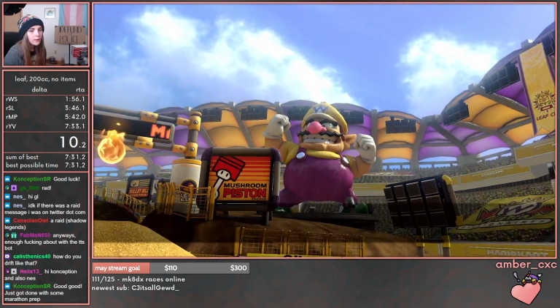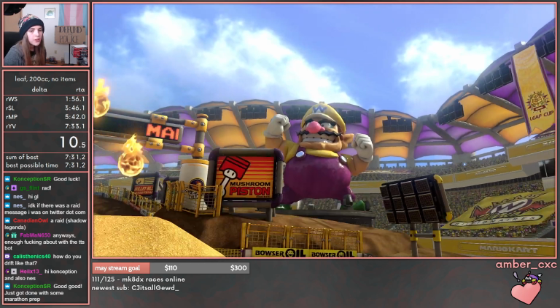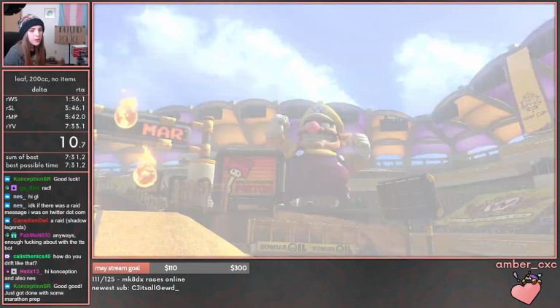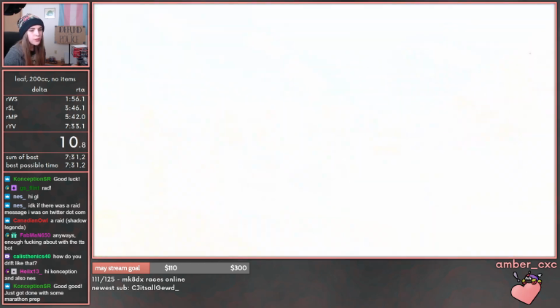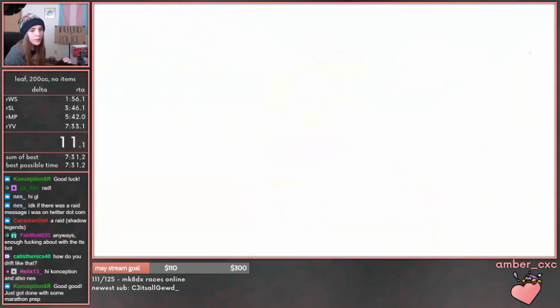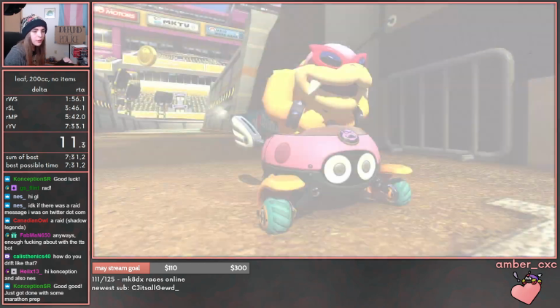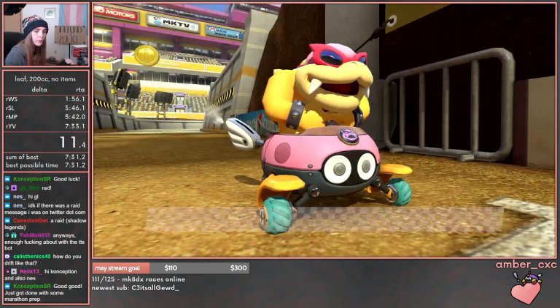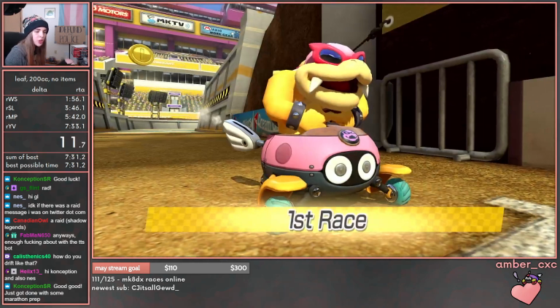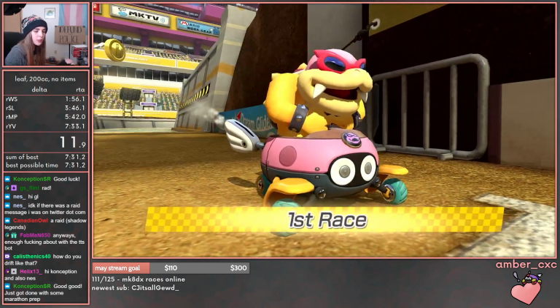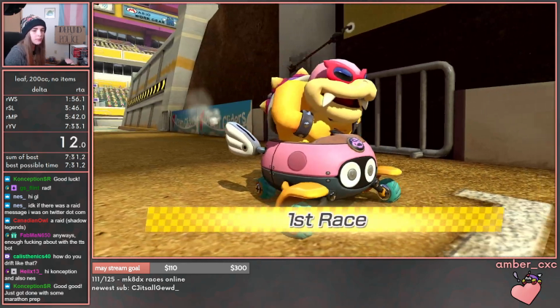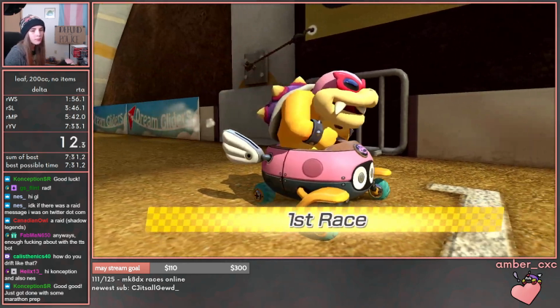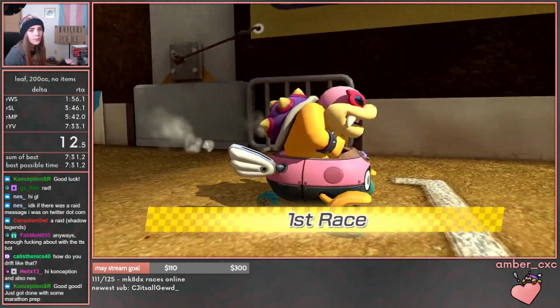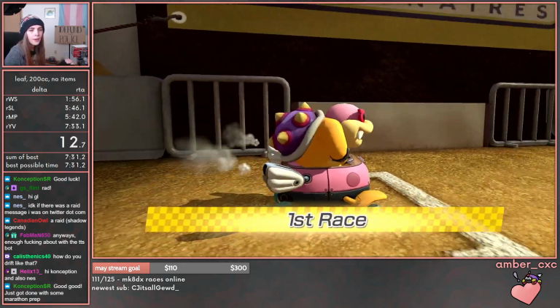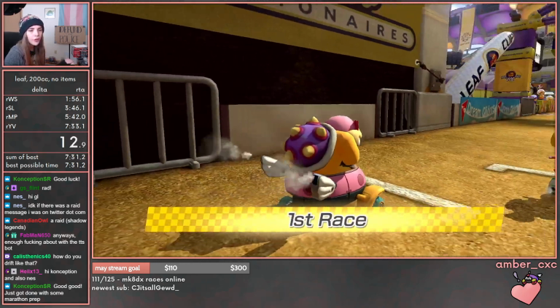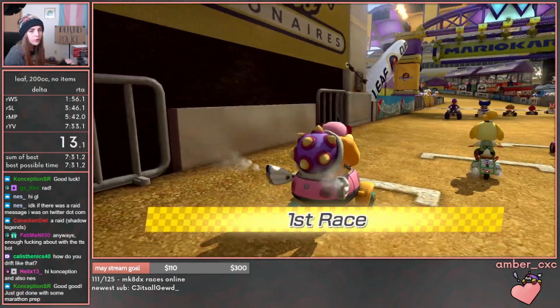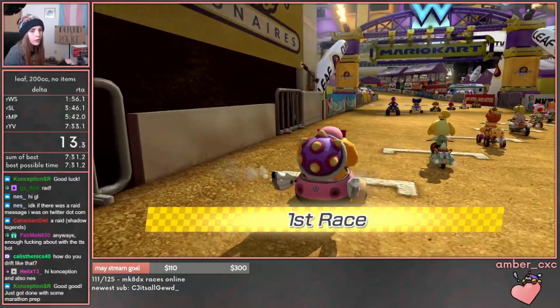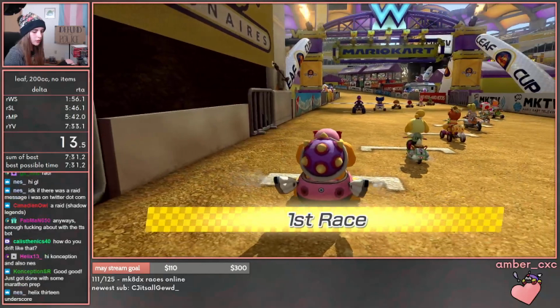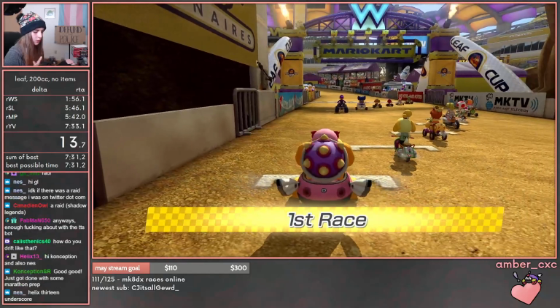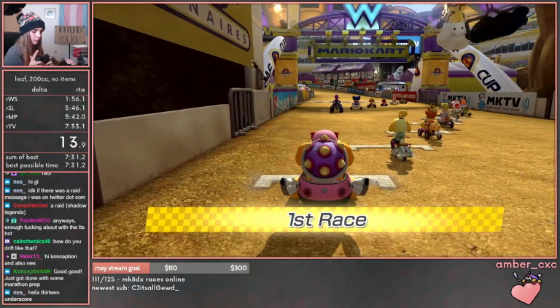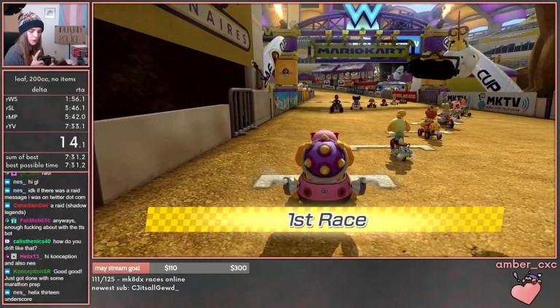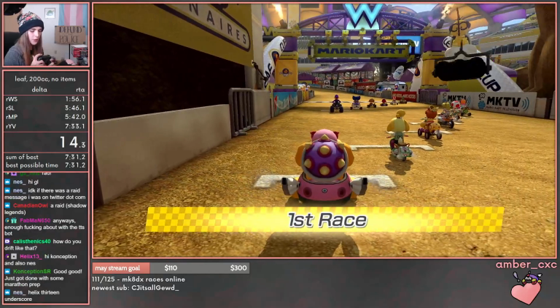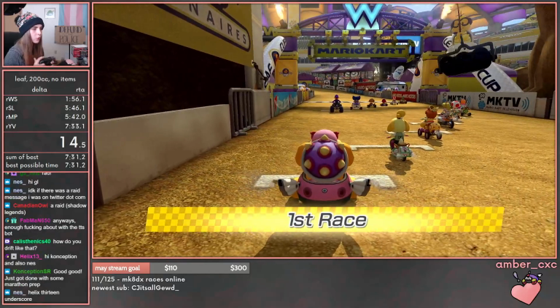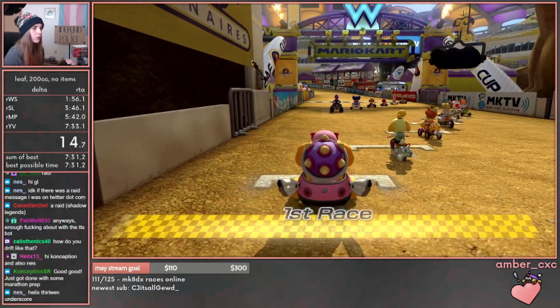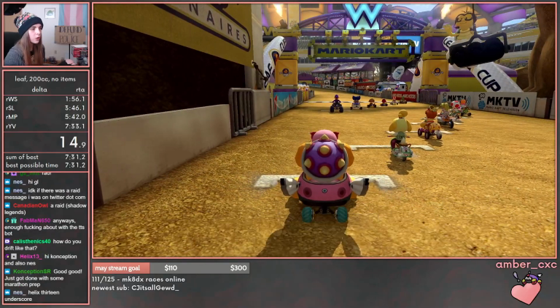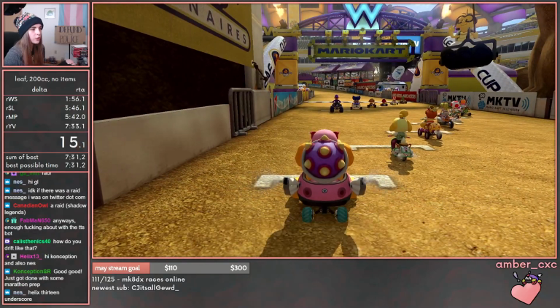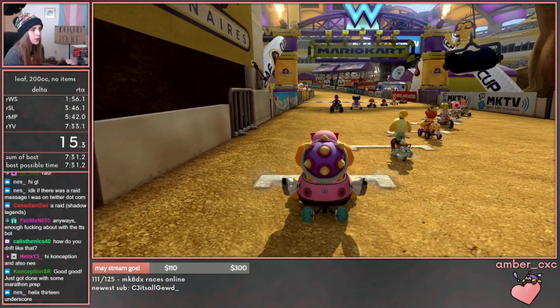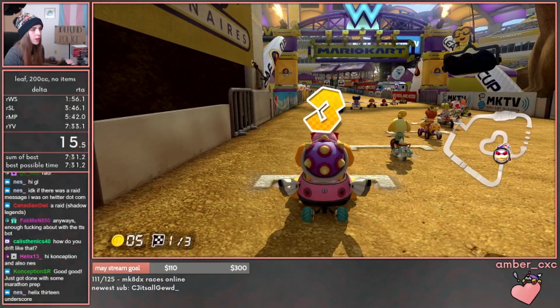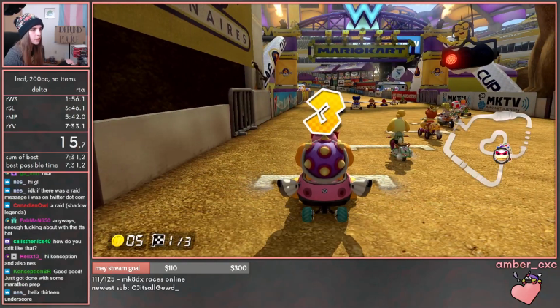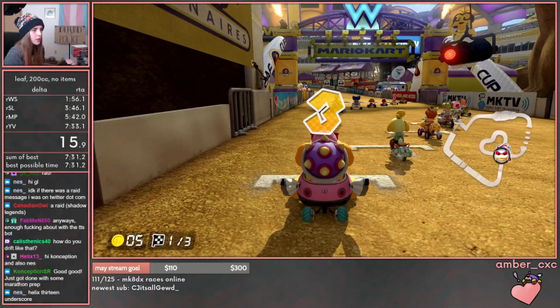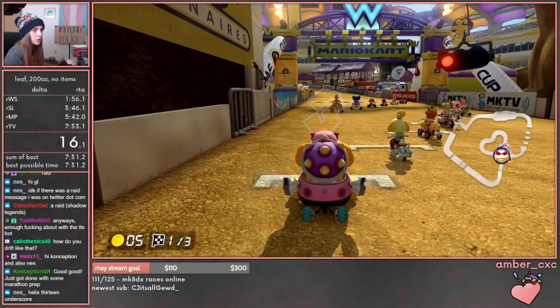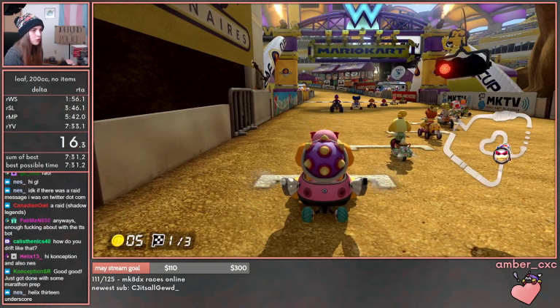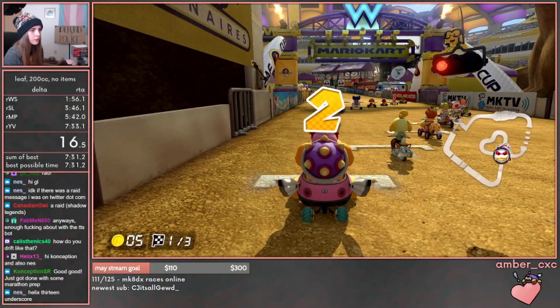Just getting done with some Marathon Prep. How do I drift like that? I press and hold R to hop and then start a drift.